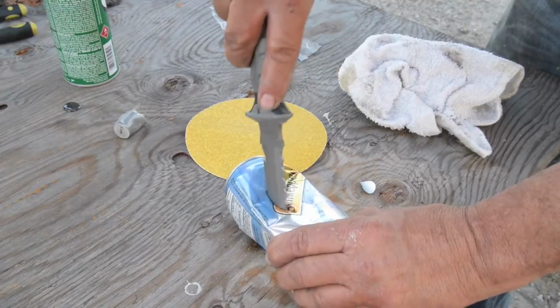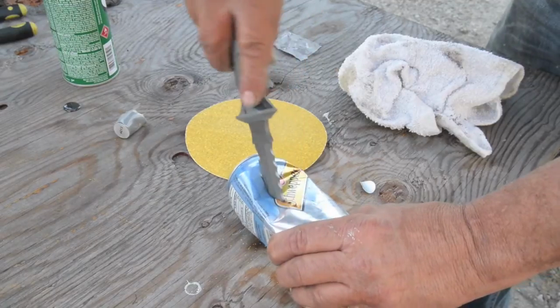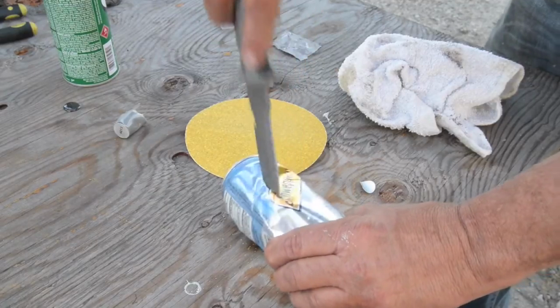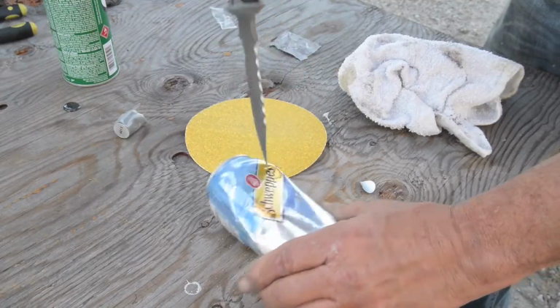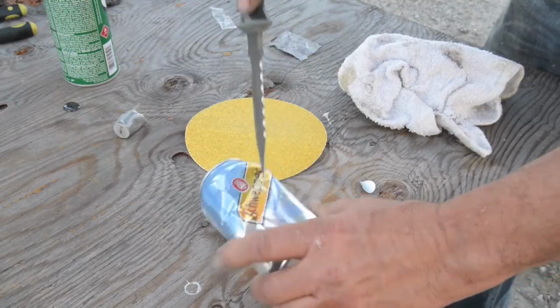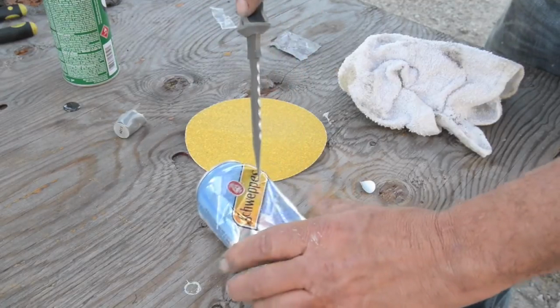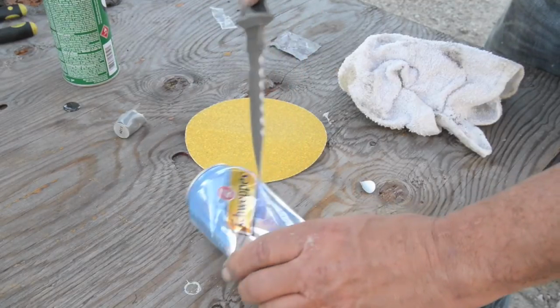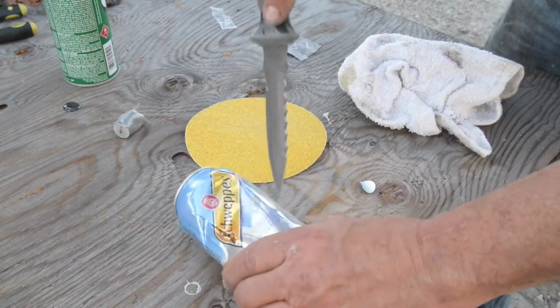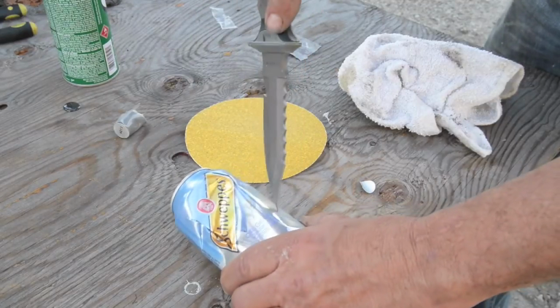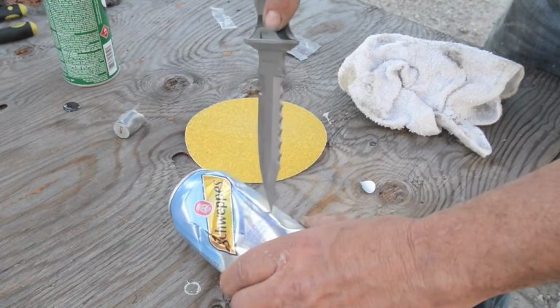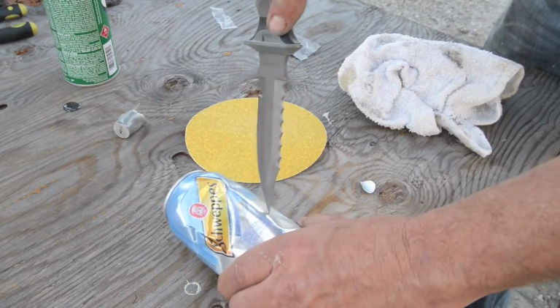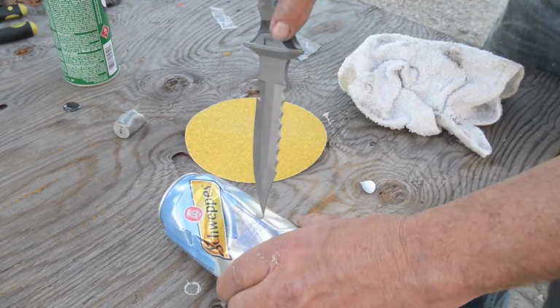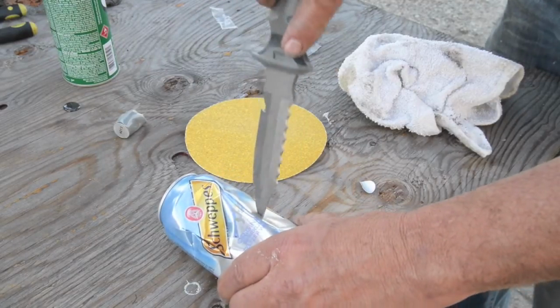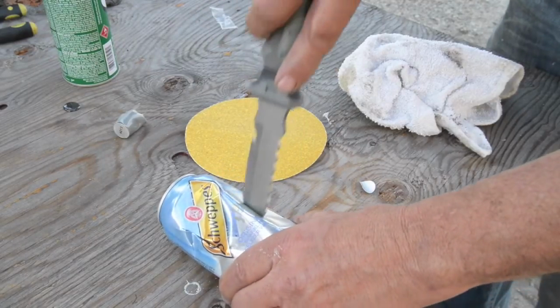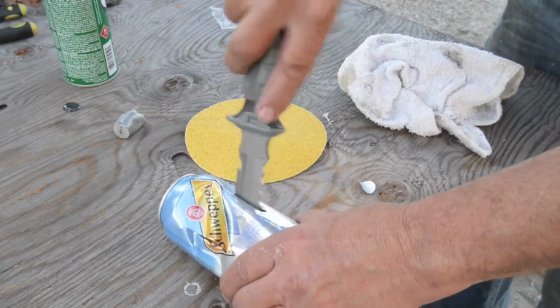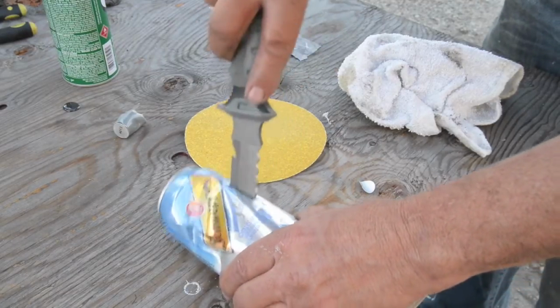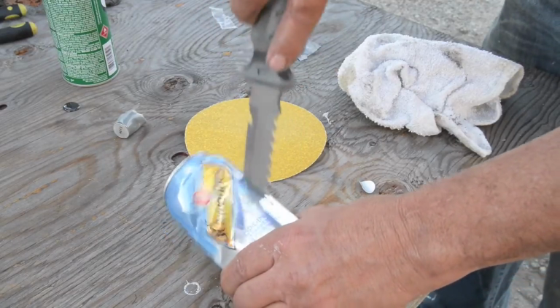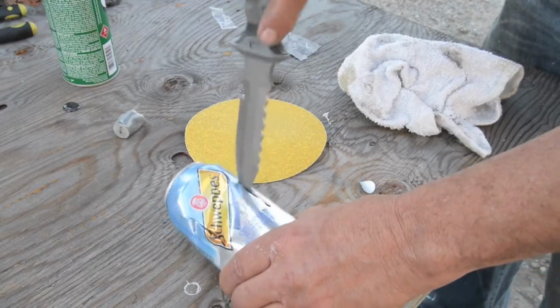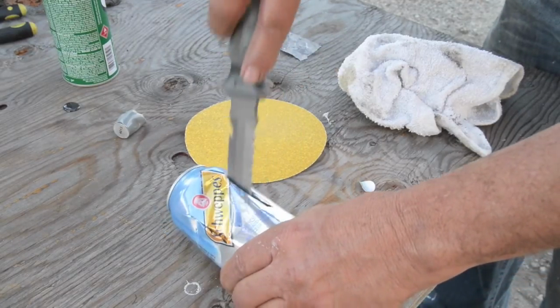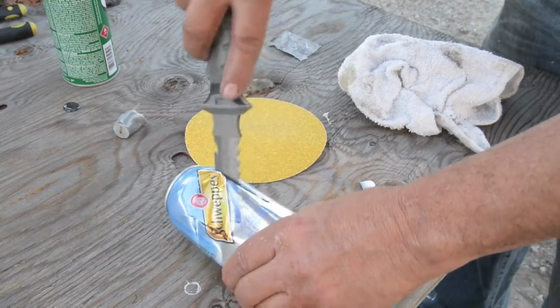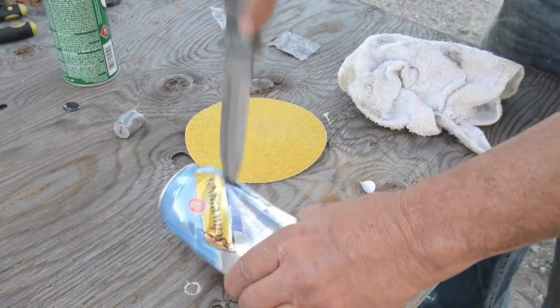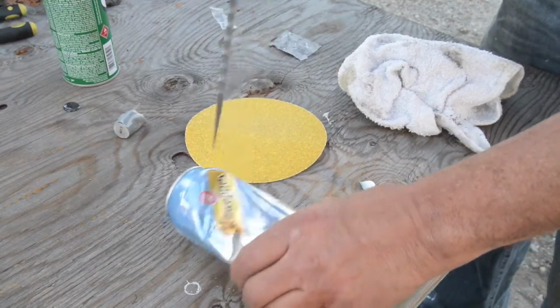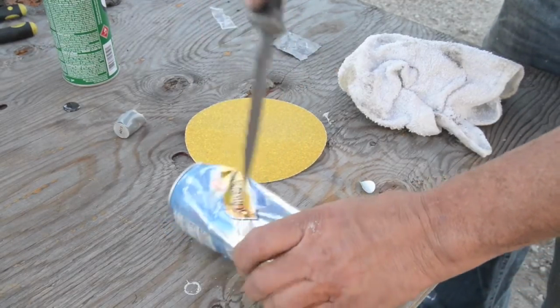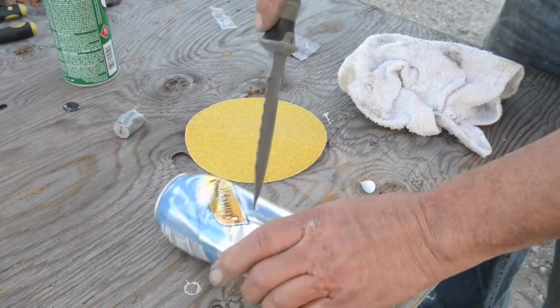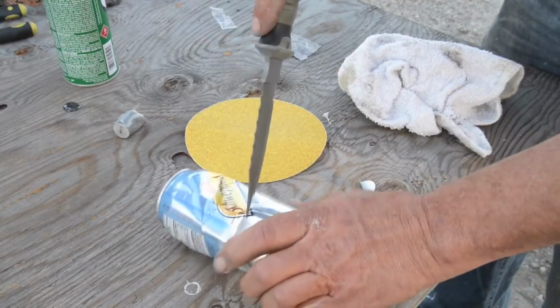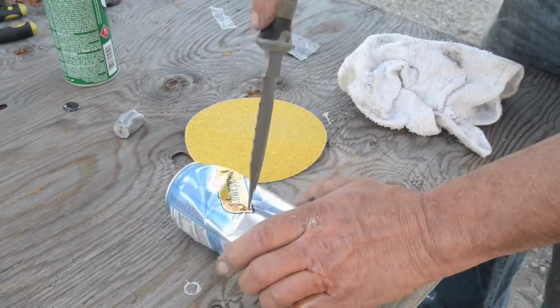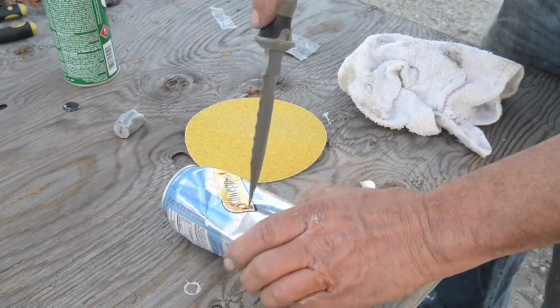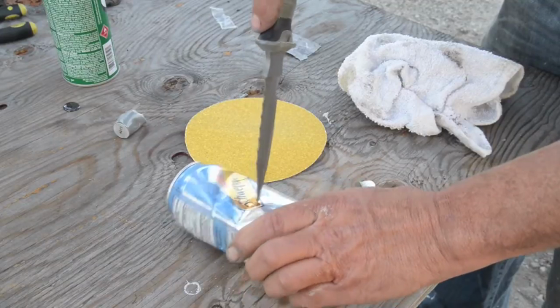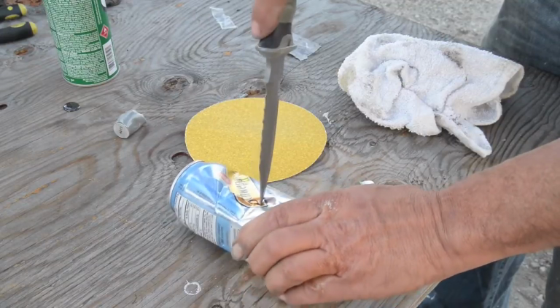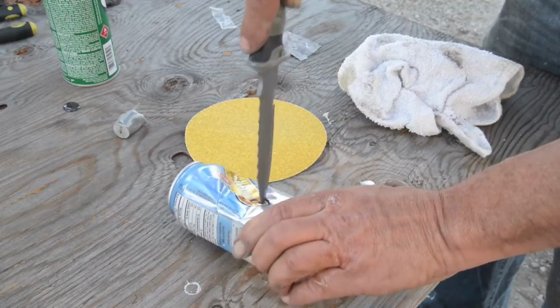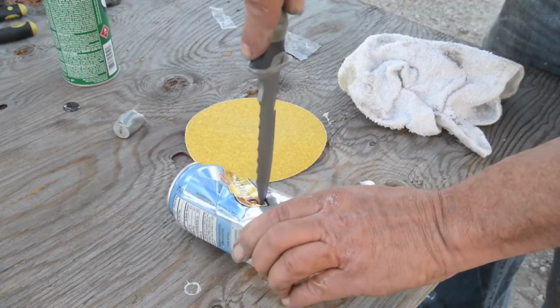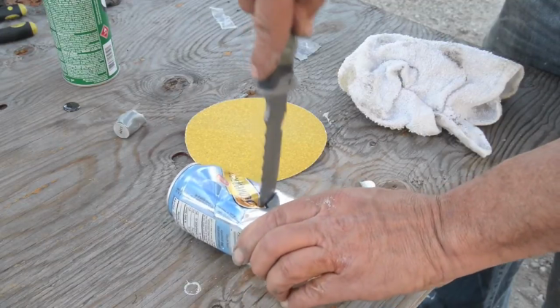To make your patch simply take a tin can, soda can, or beer can.